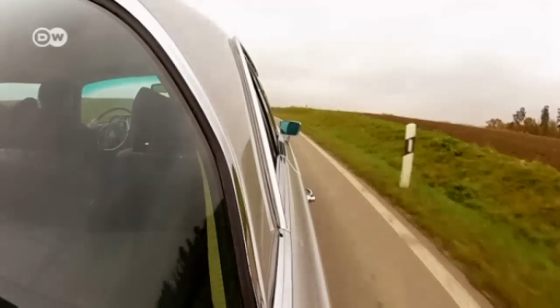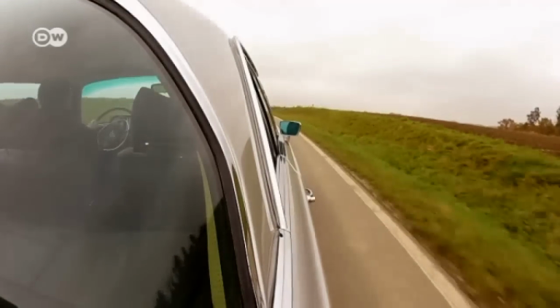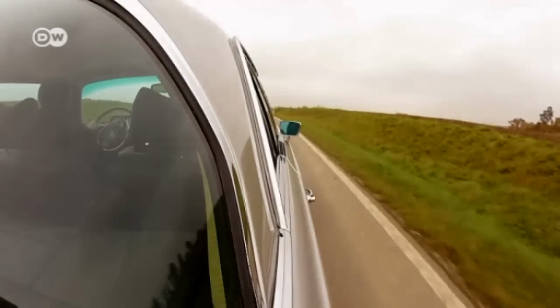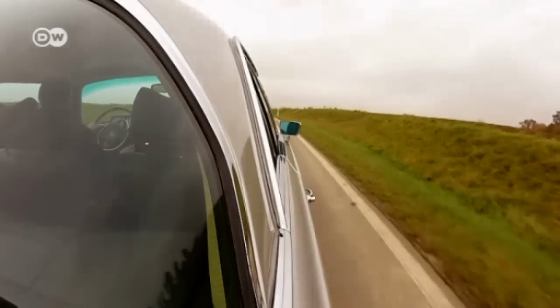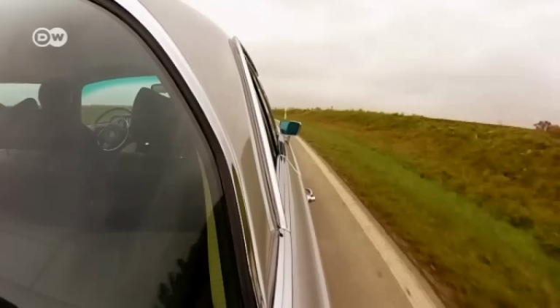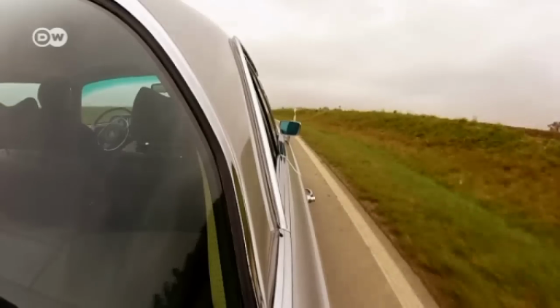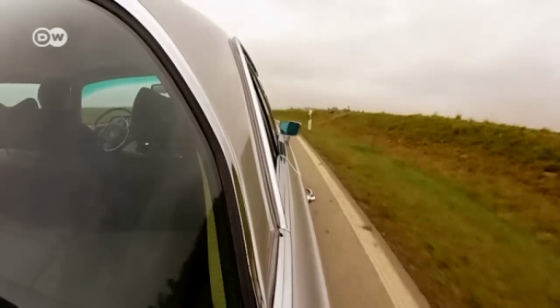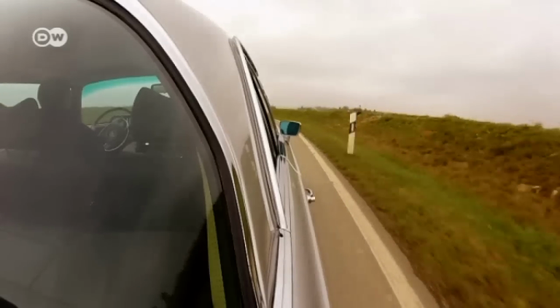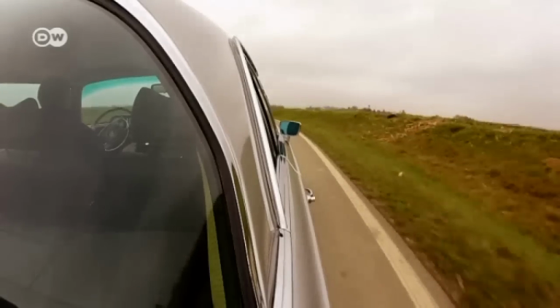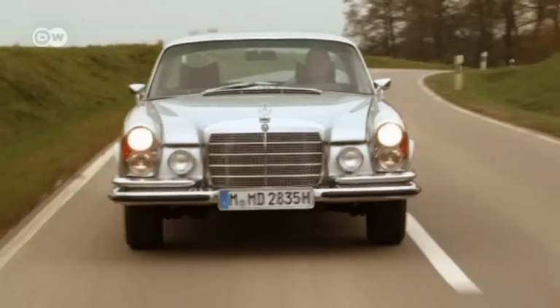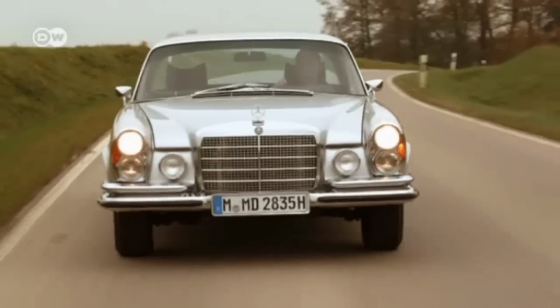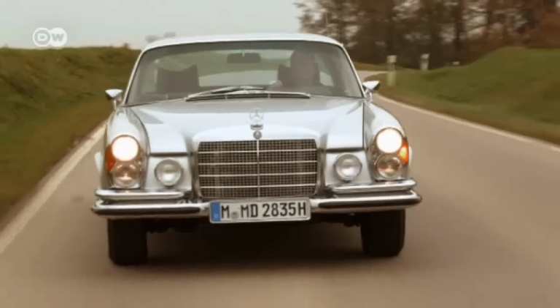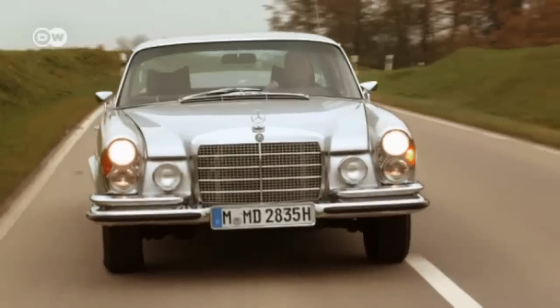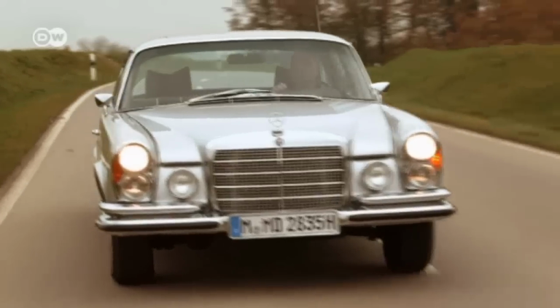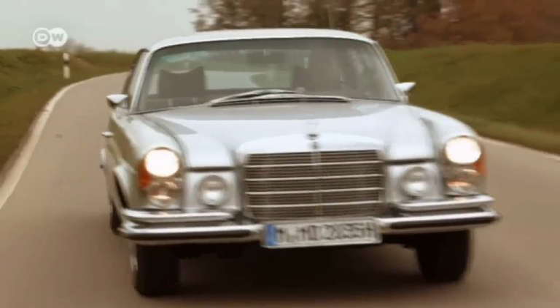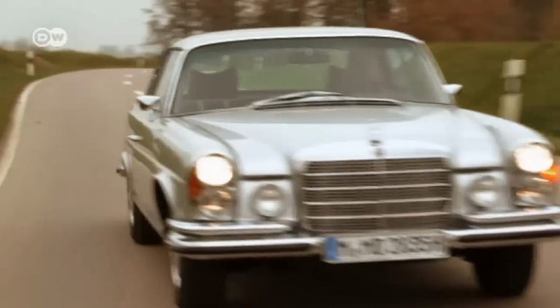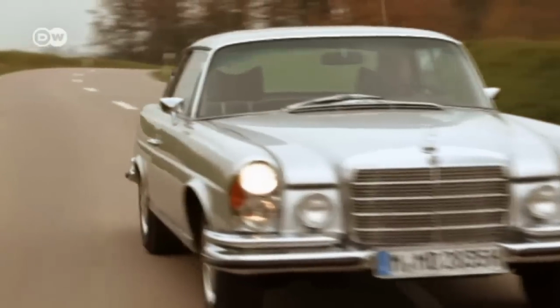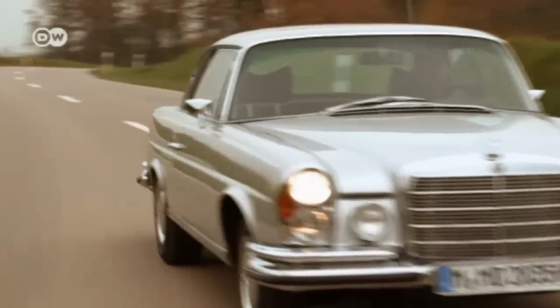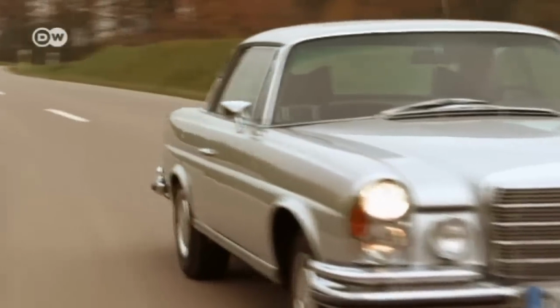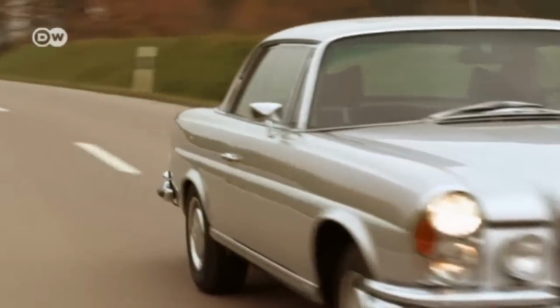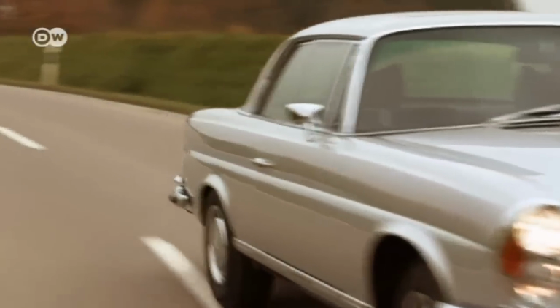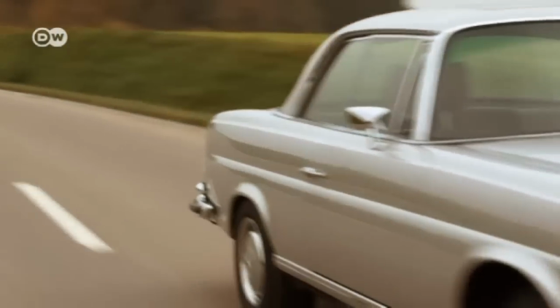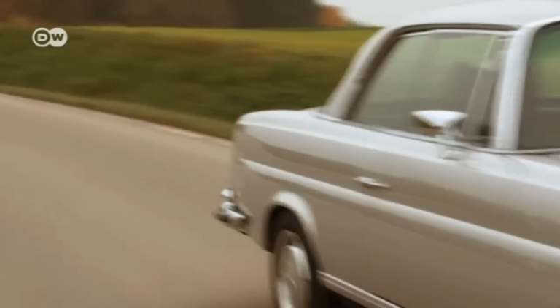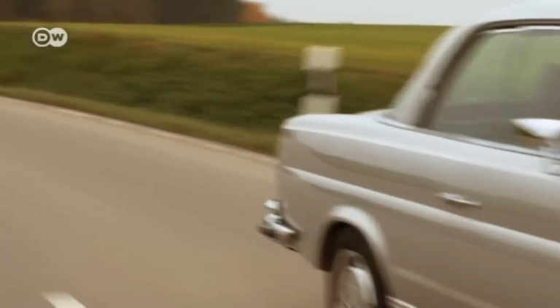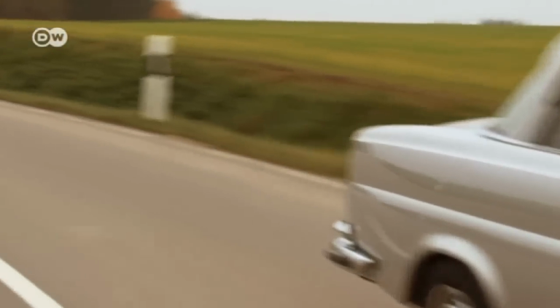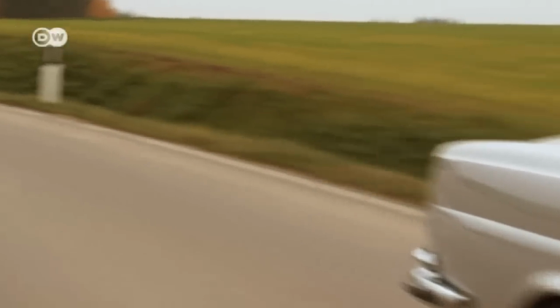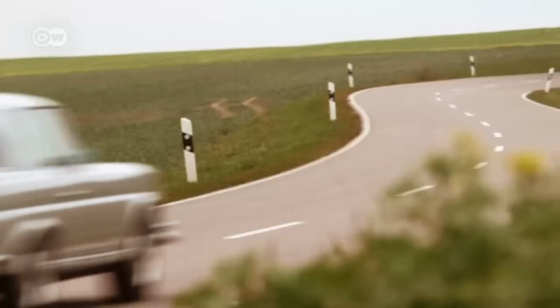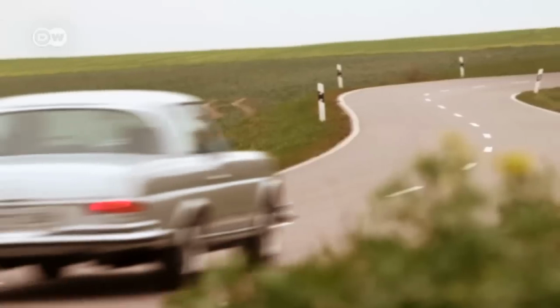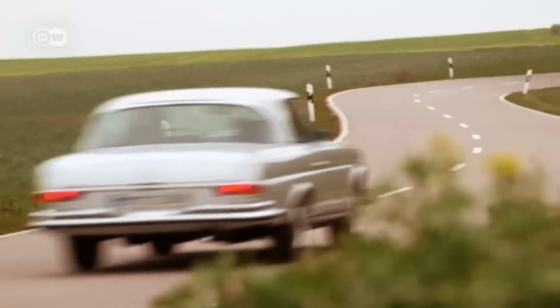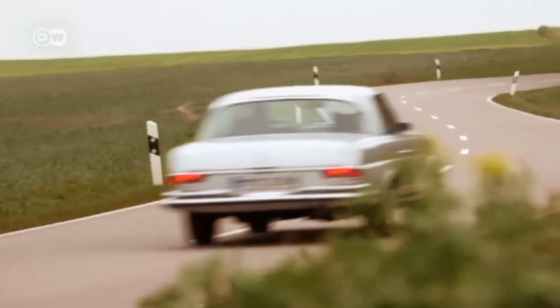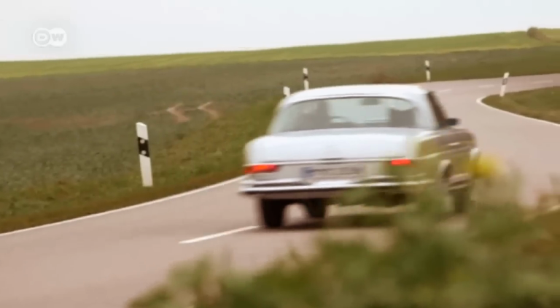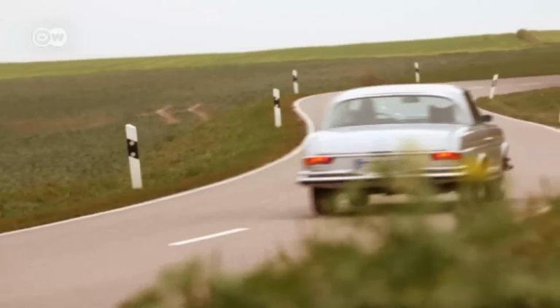200 horsepower, a 3.5-liter engine. The car can hit a top speed of 200 kilometers per hour.